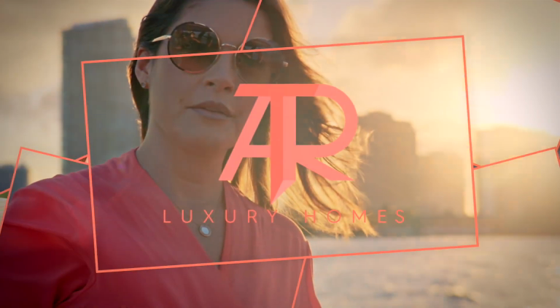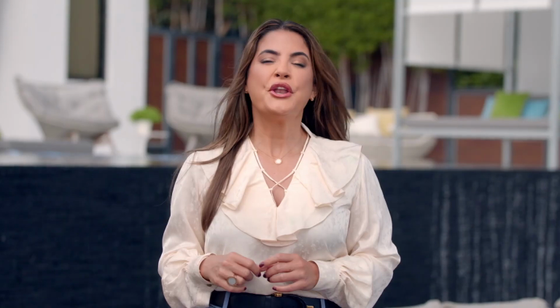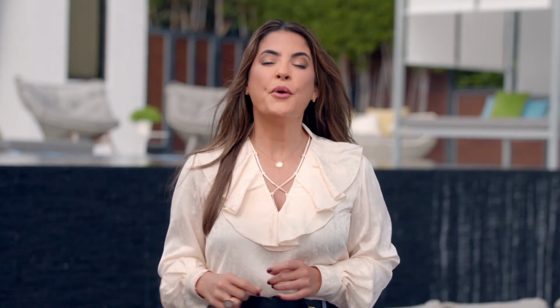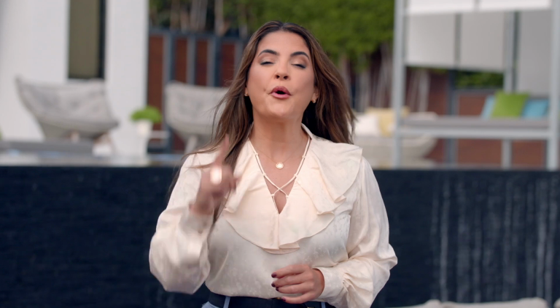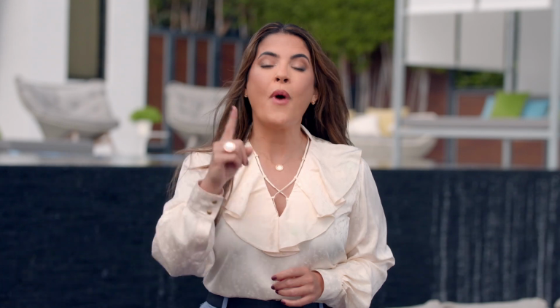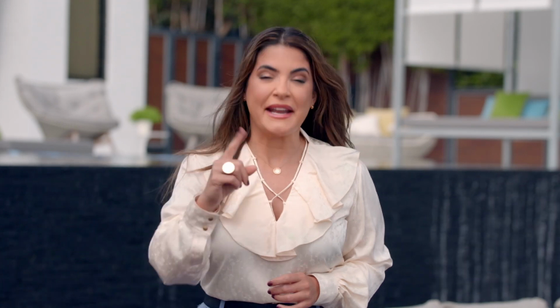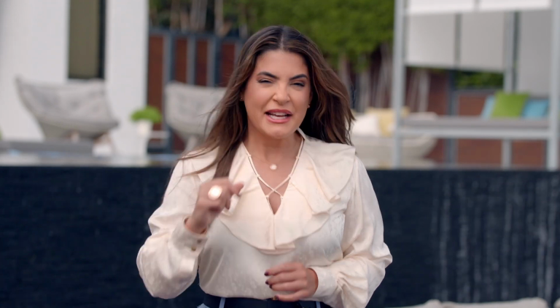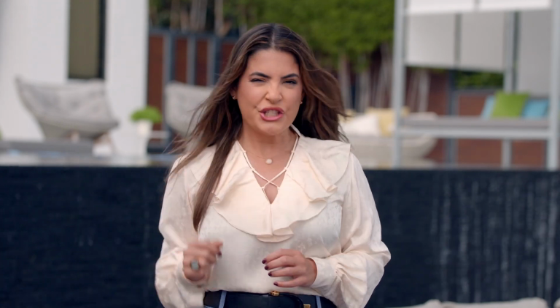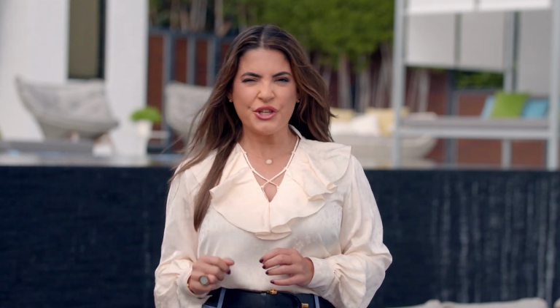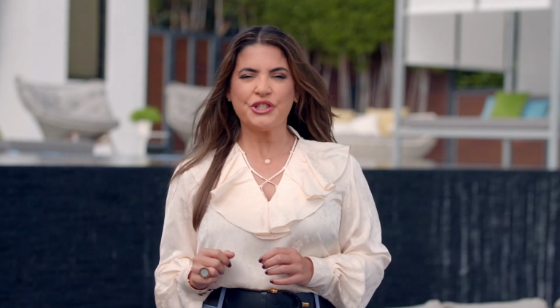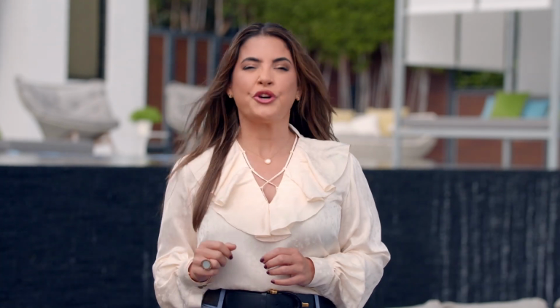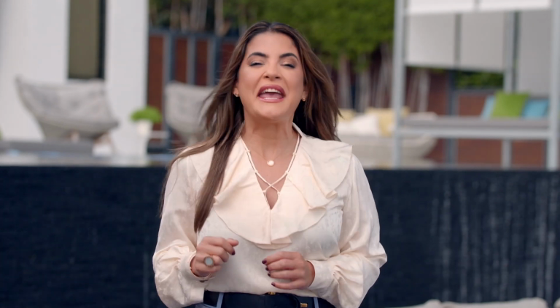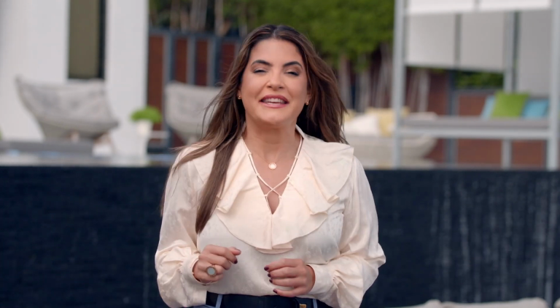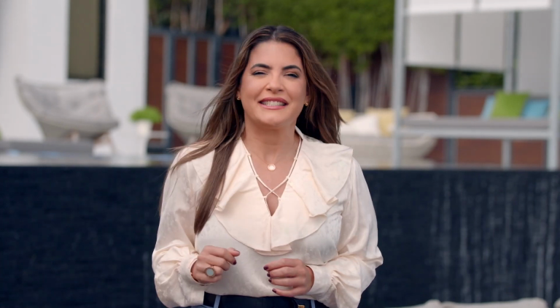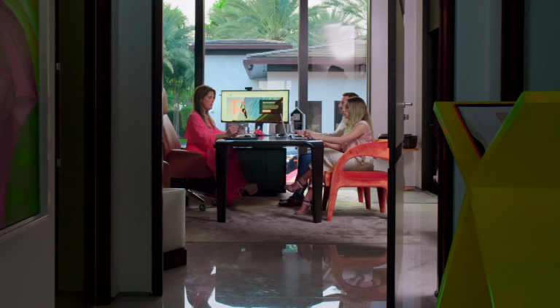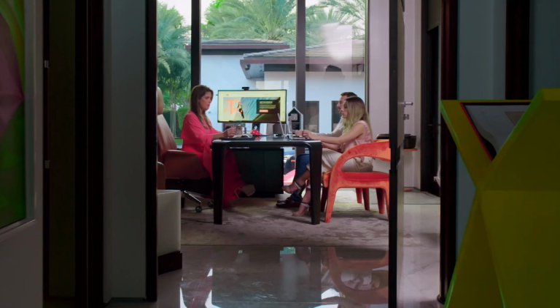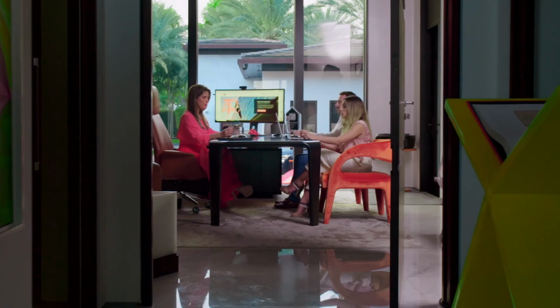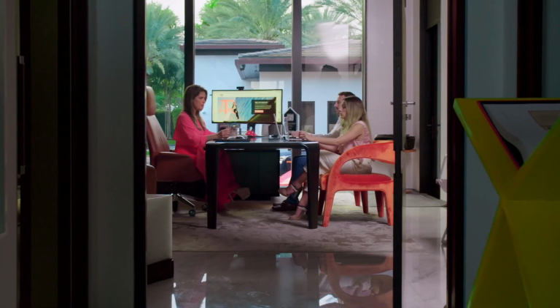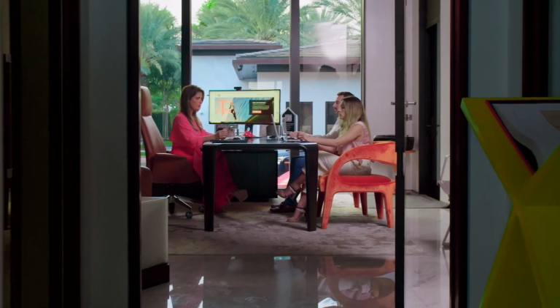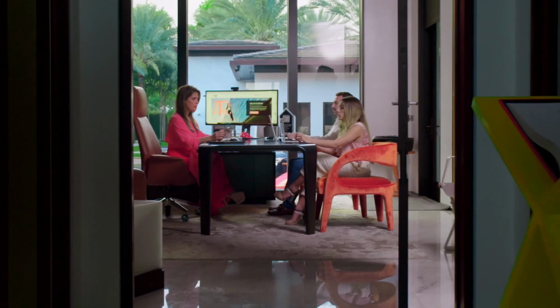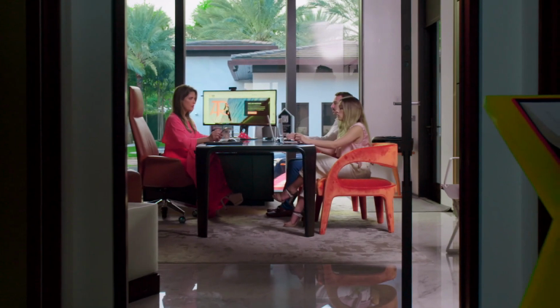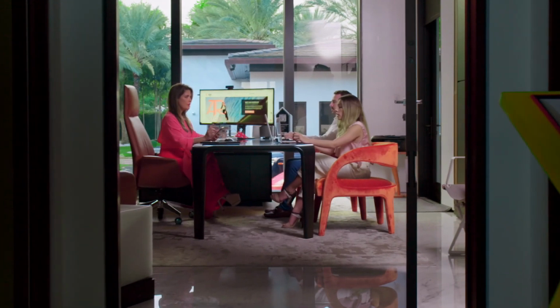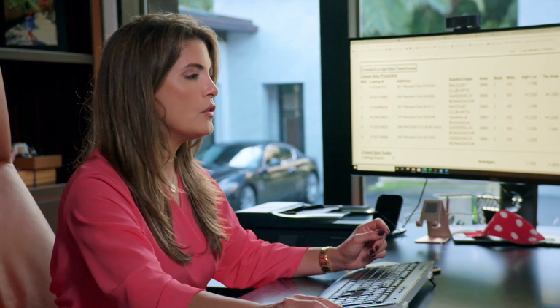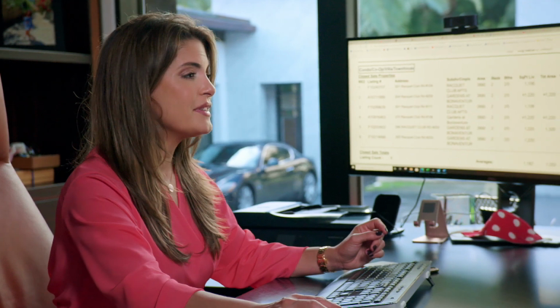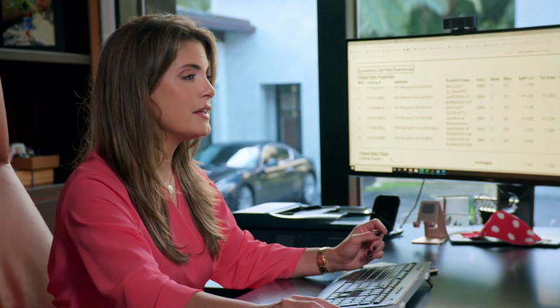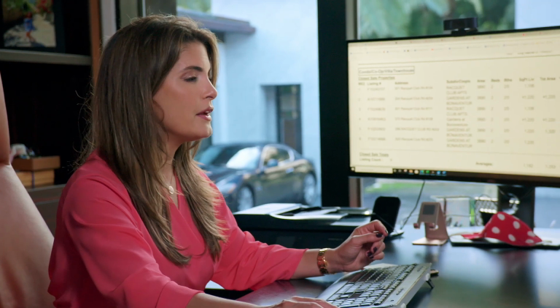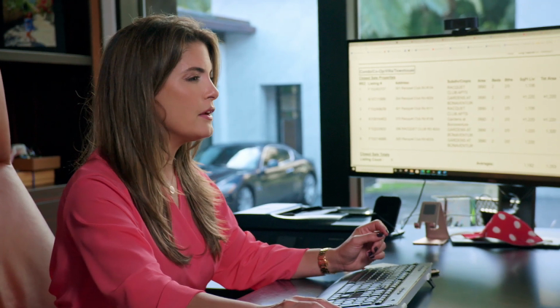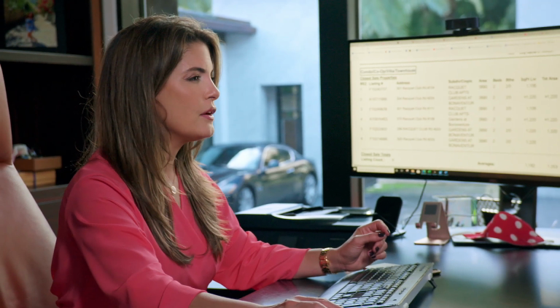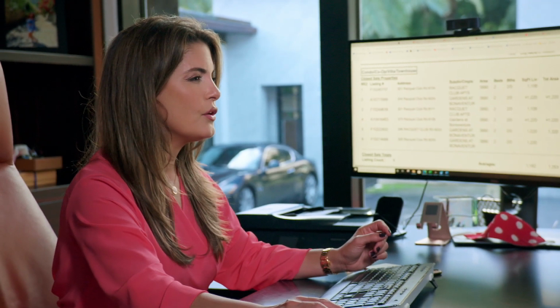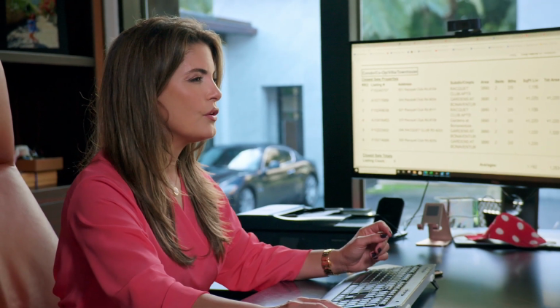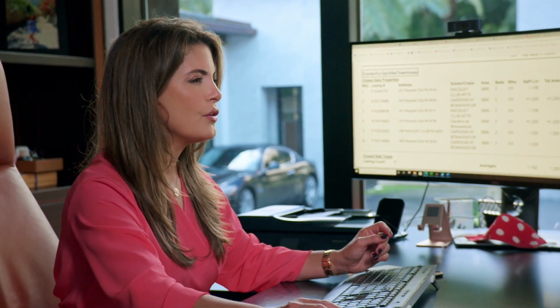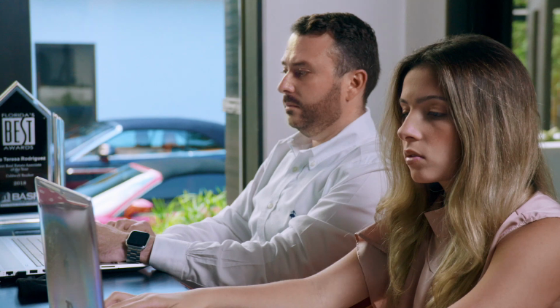Number one: choose your agent. It has to be a professional realtor that will be there for you.